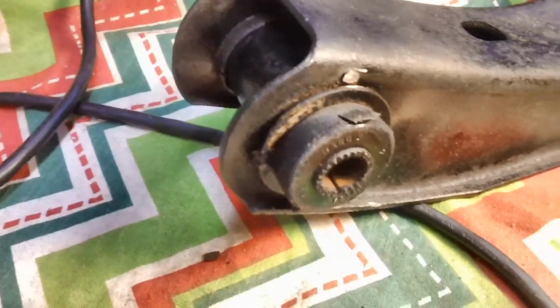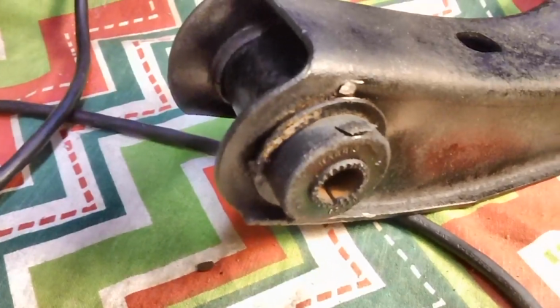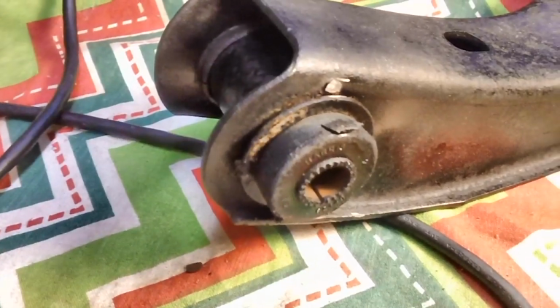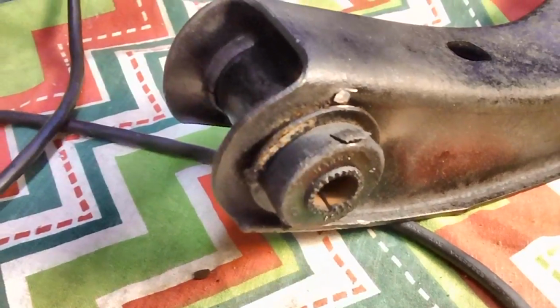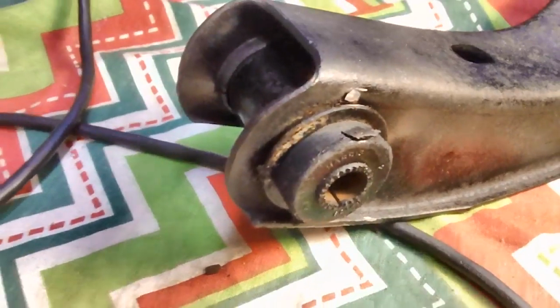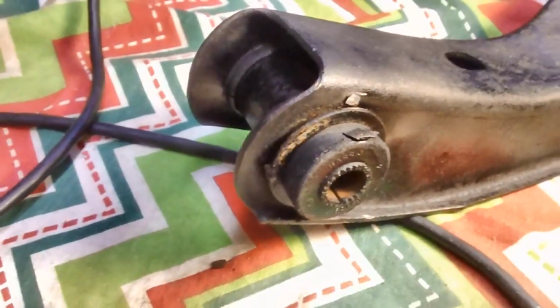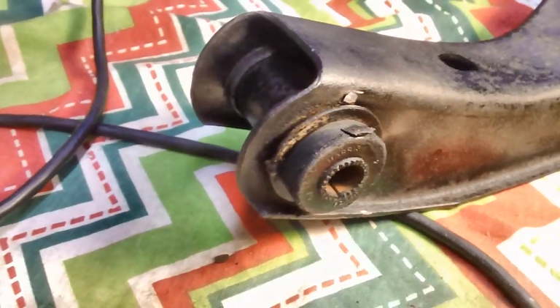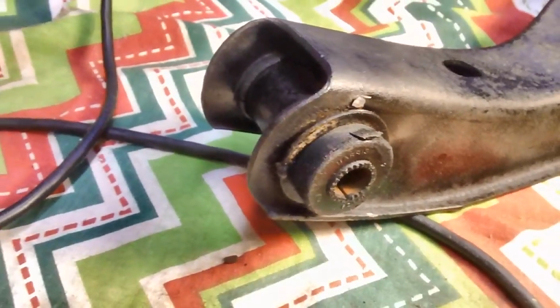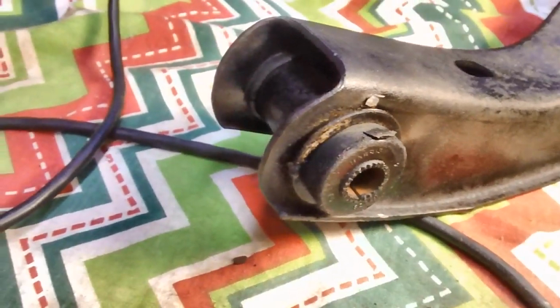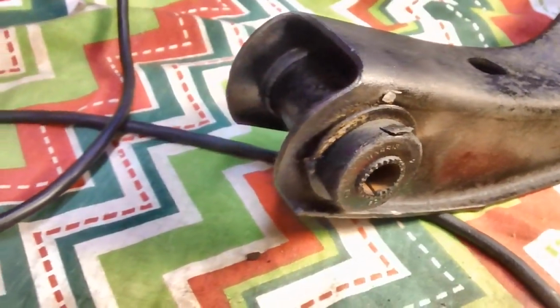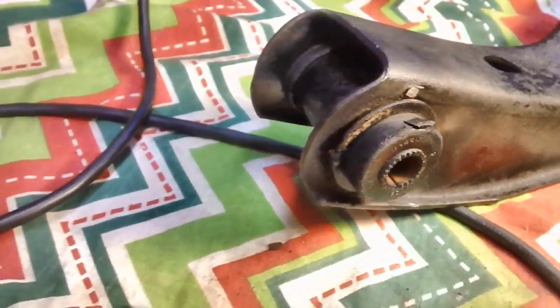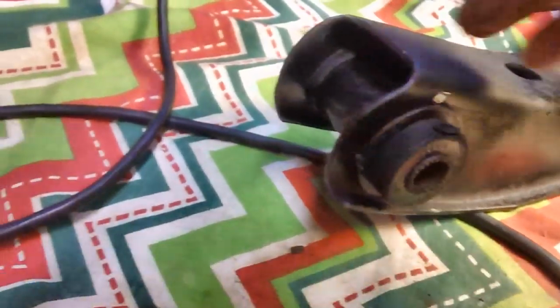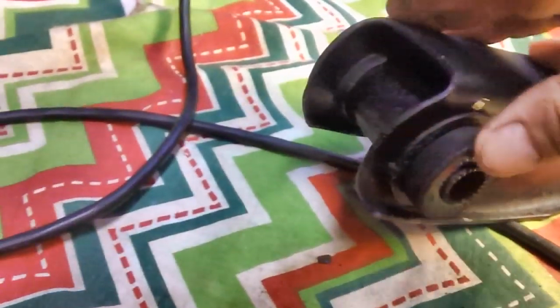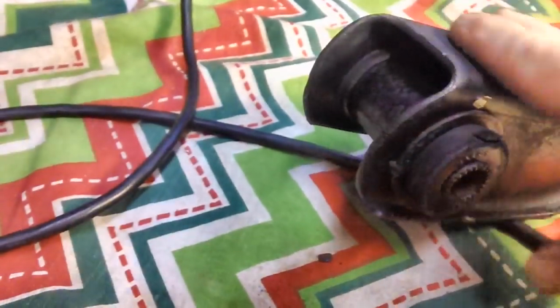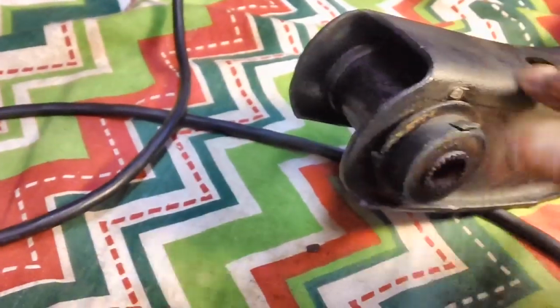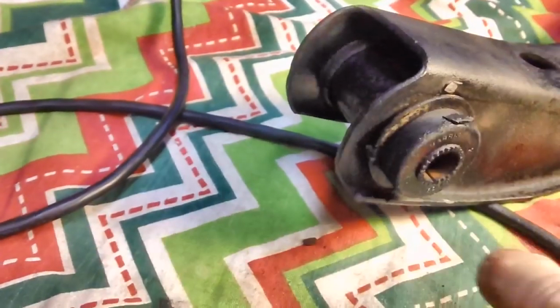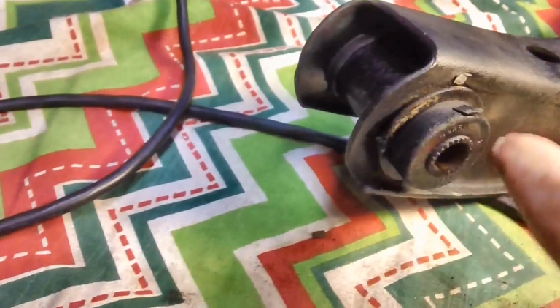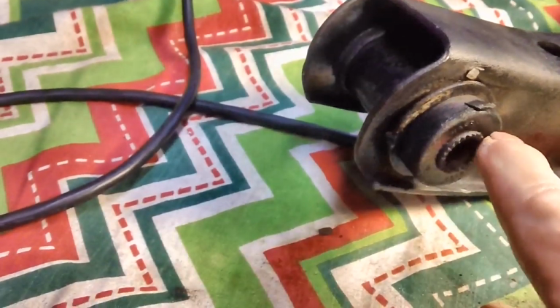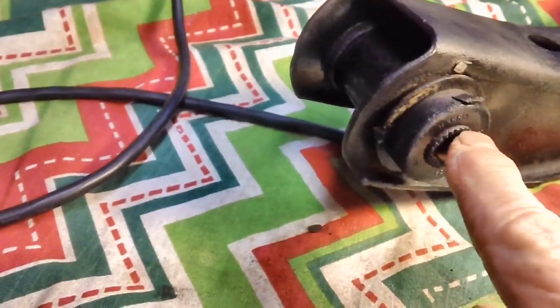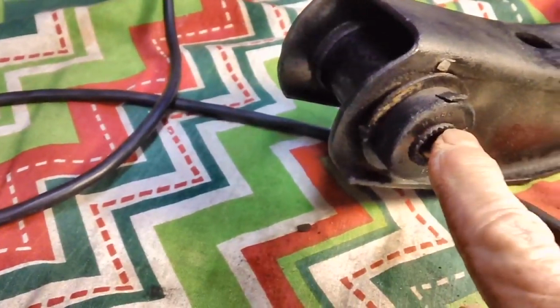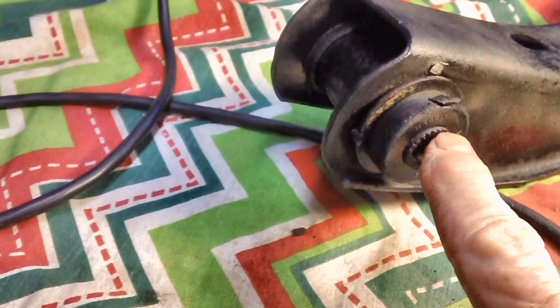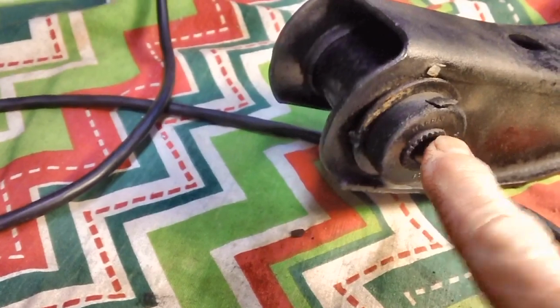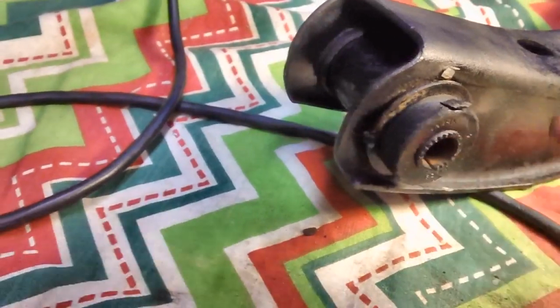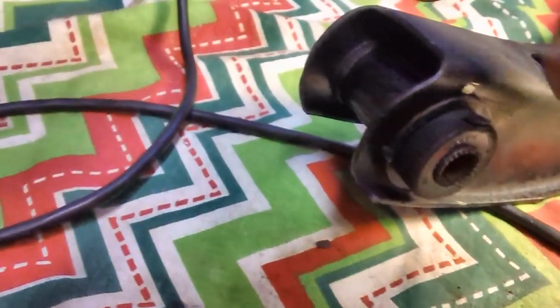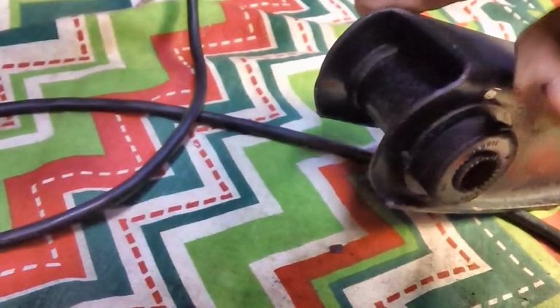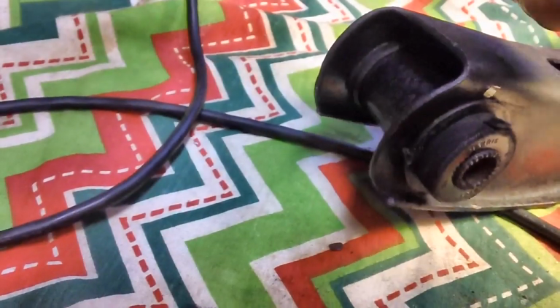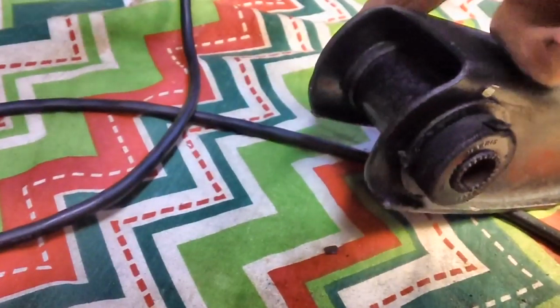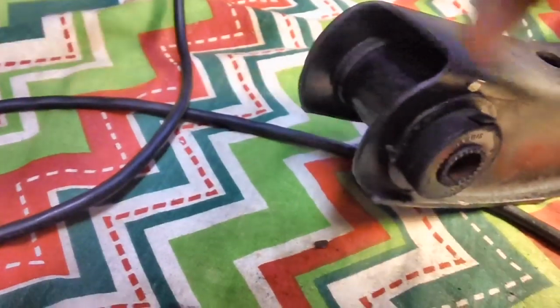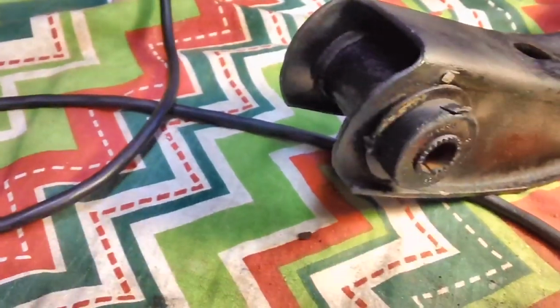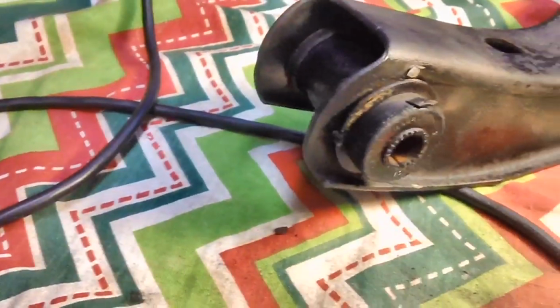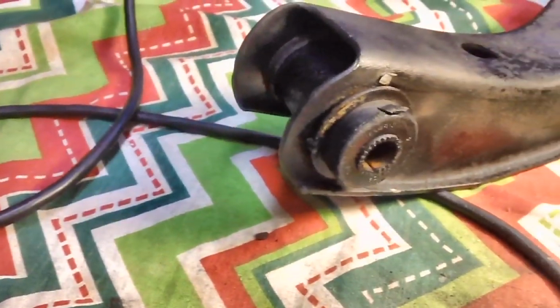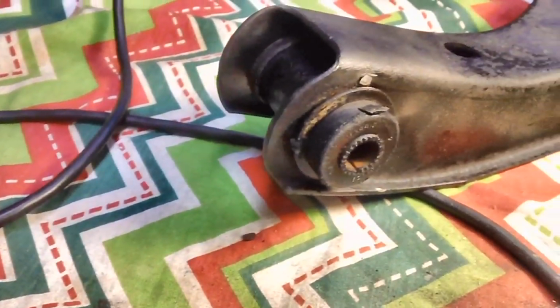All right, I do believe that'll take care of it. Both sides have had the welds cut. Now I'll take it out, put it in the vise, and bang it through from the other side.